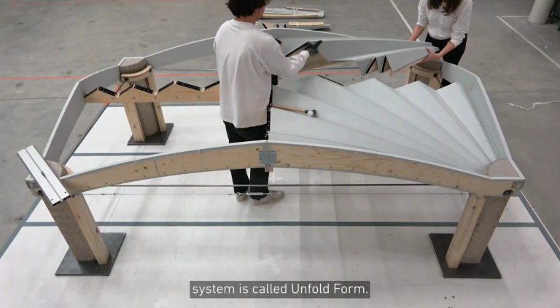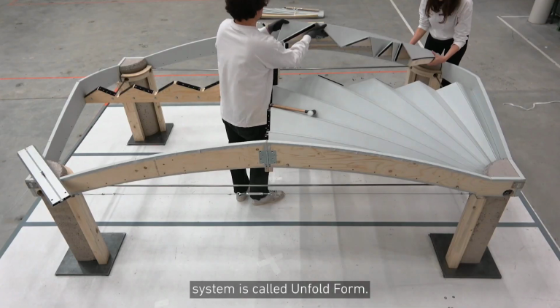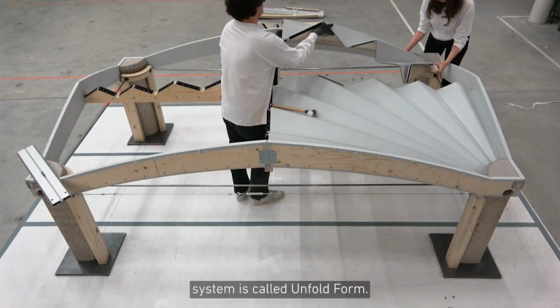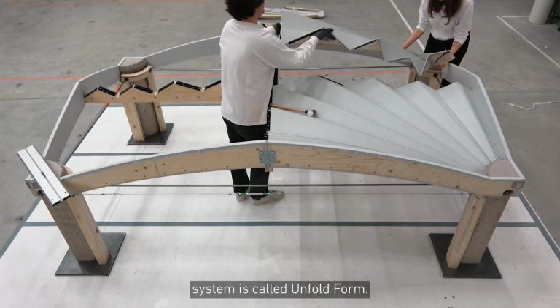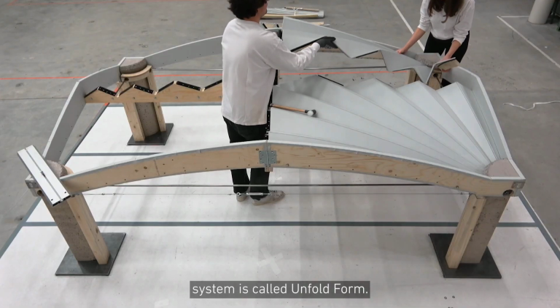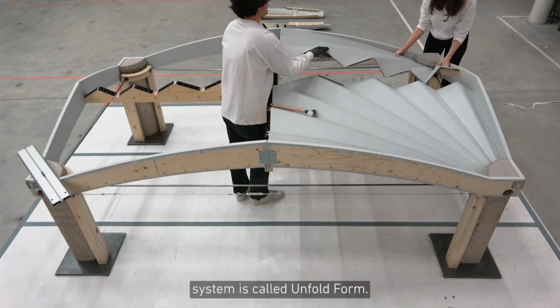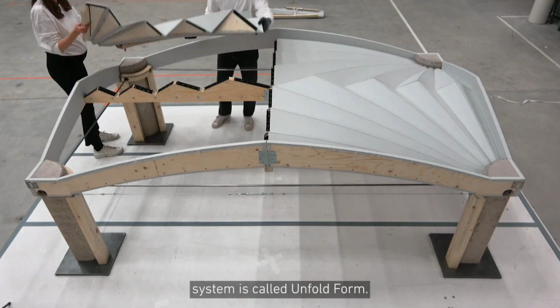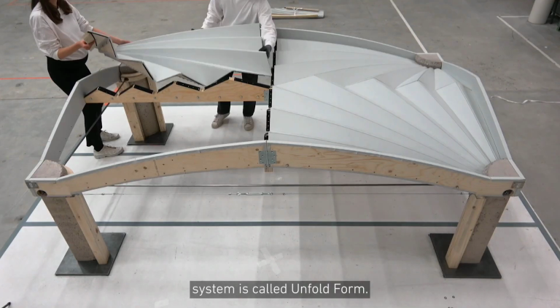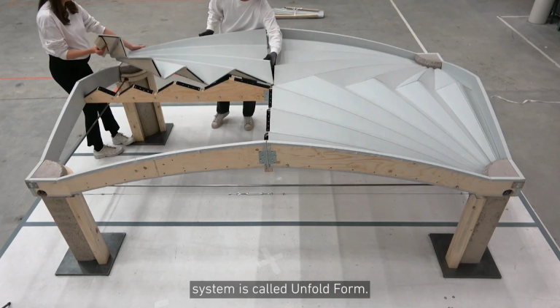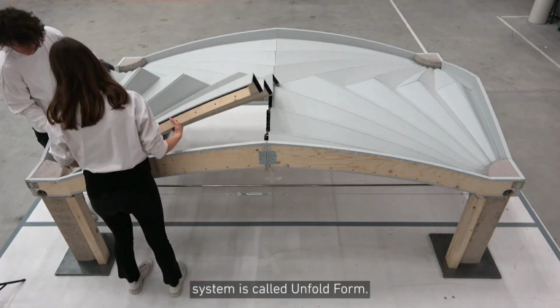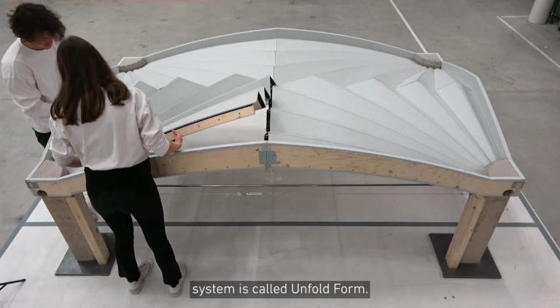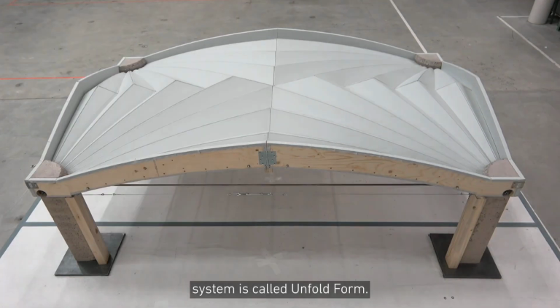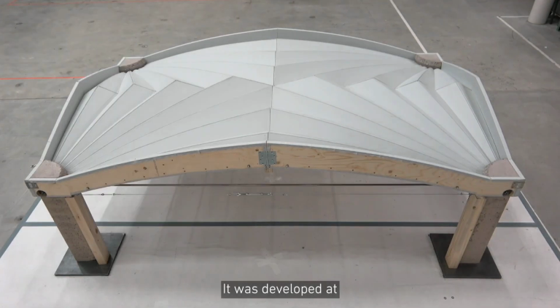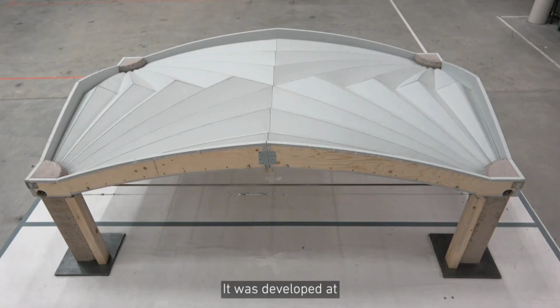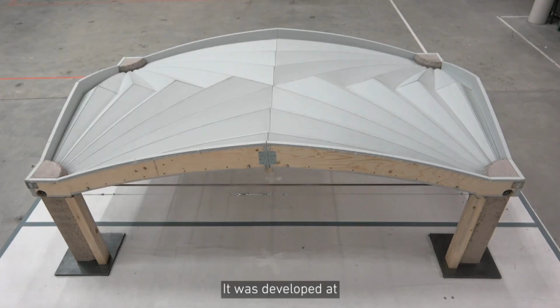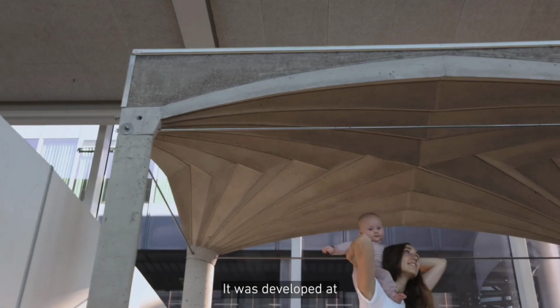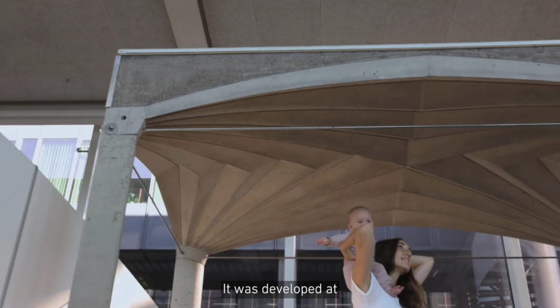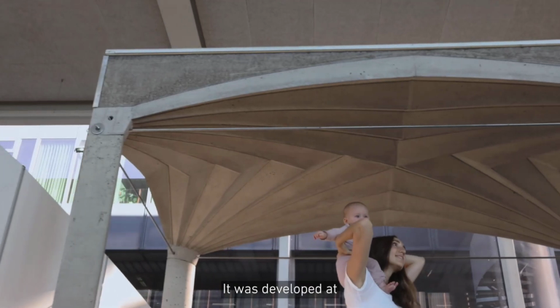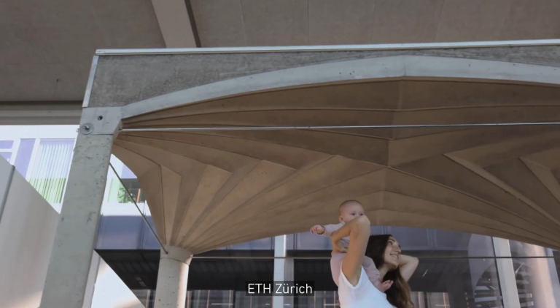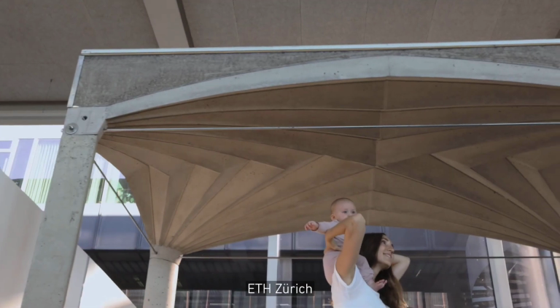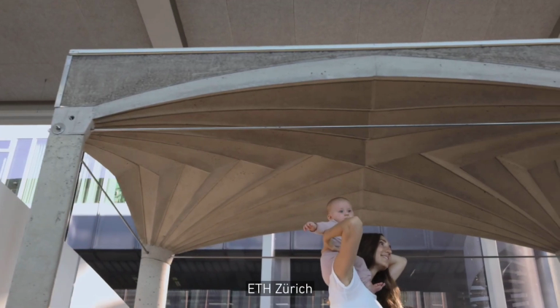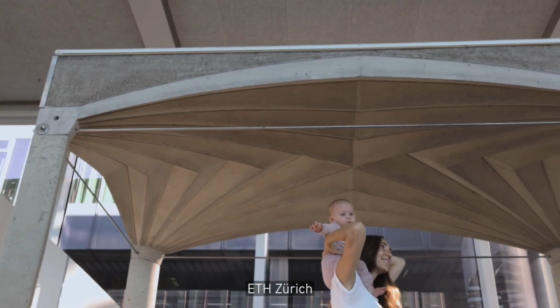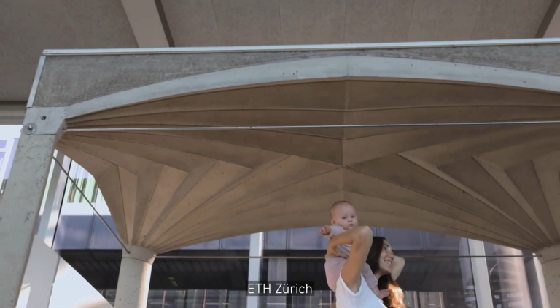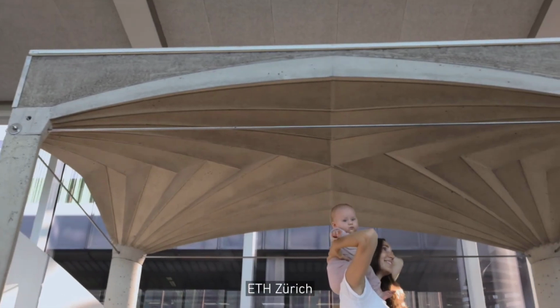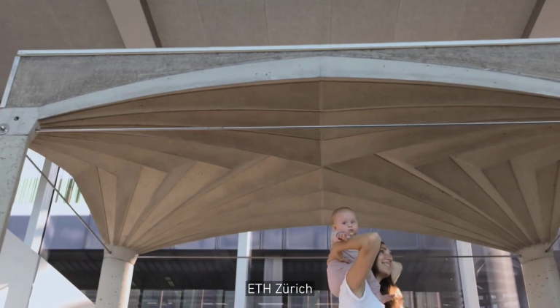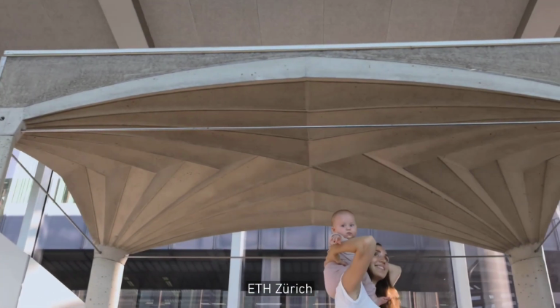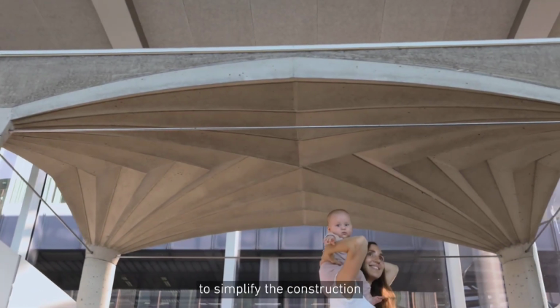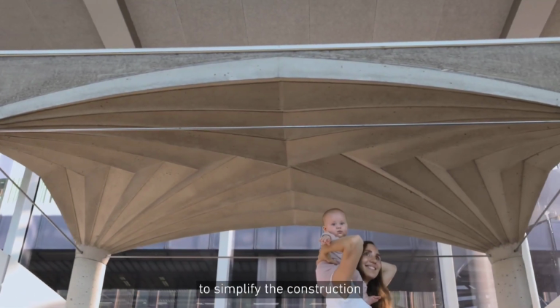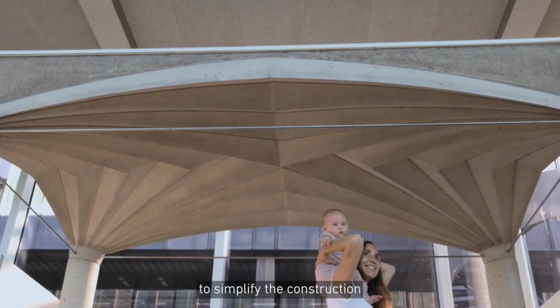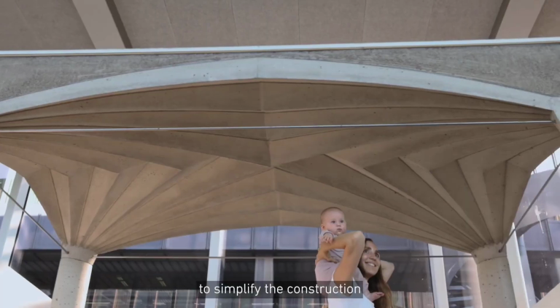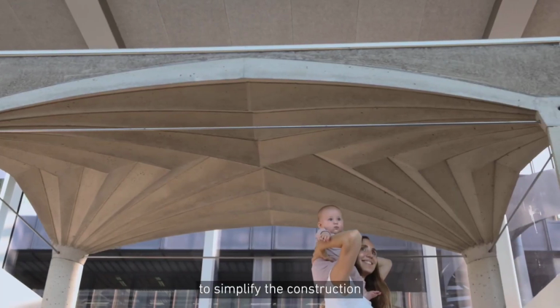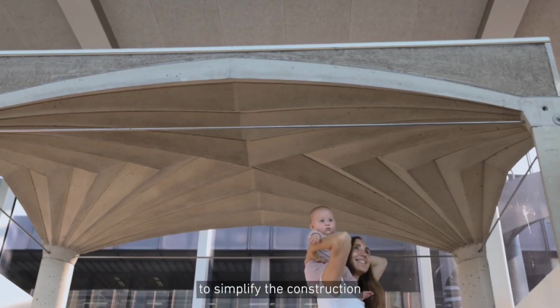The formwork is built of thin, flexible plywood strips that expand like a fan.